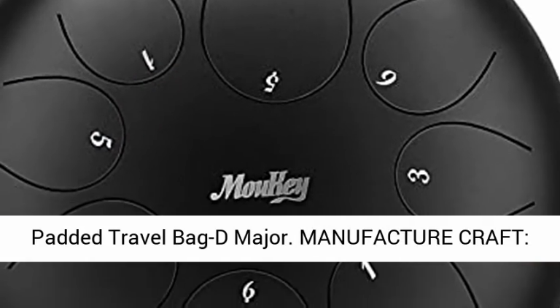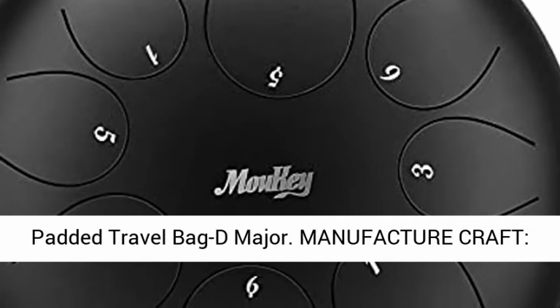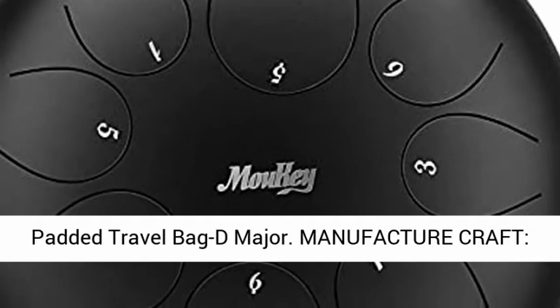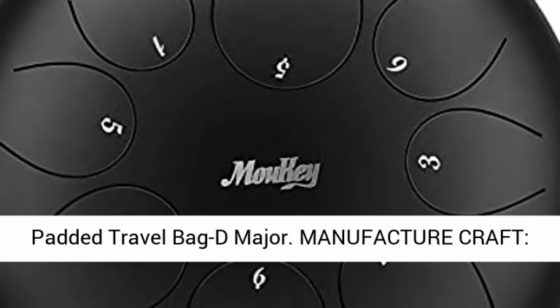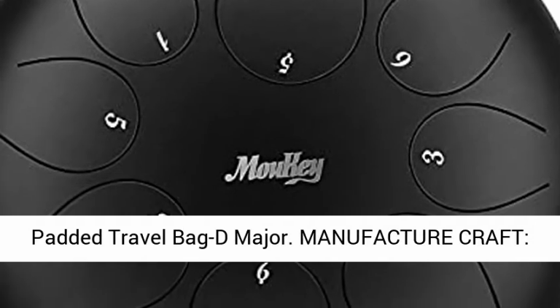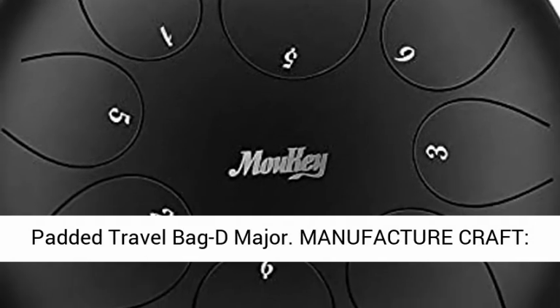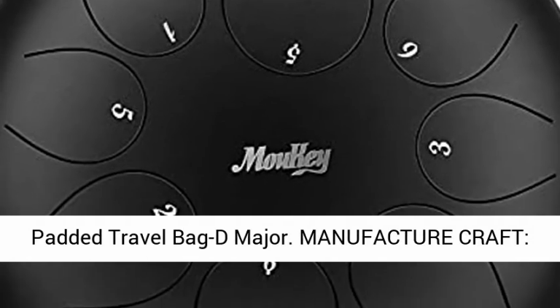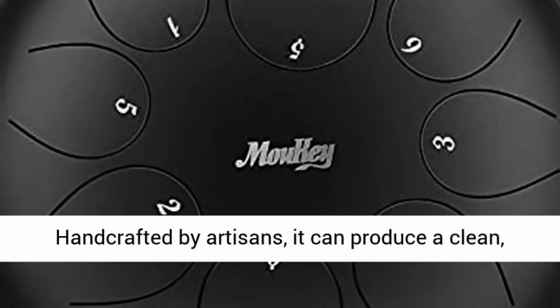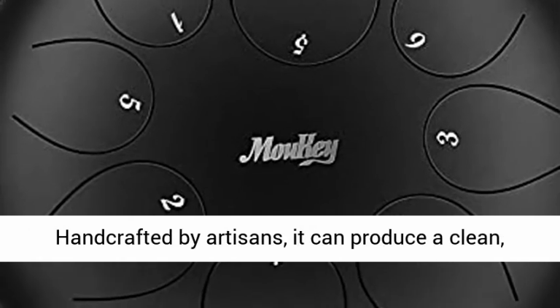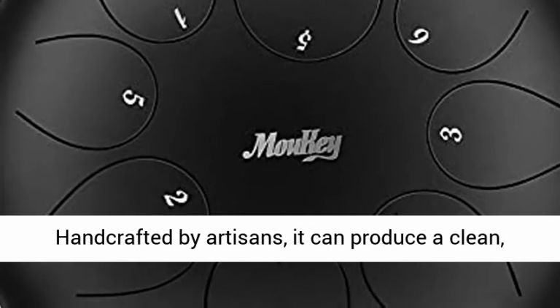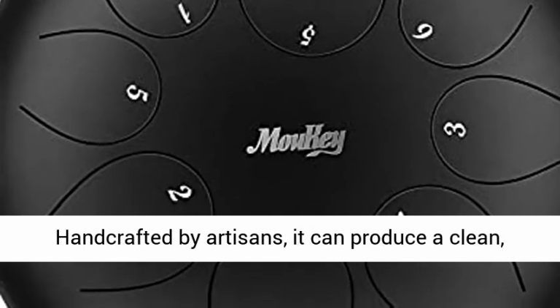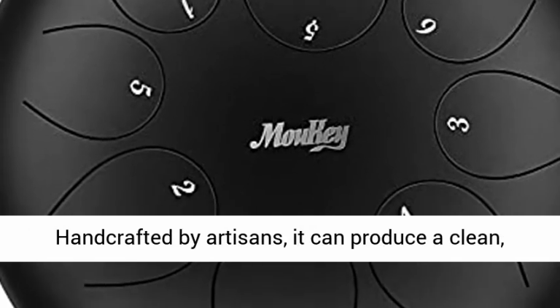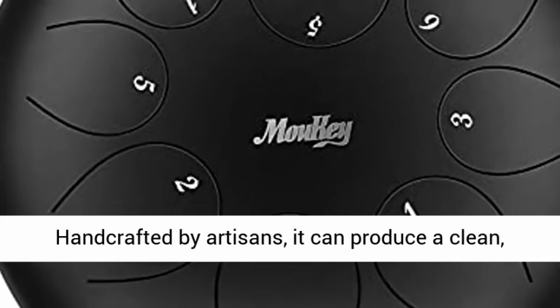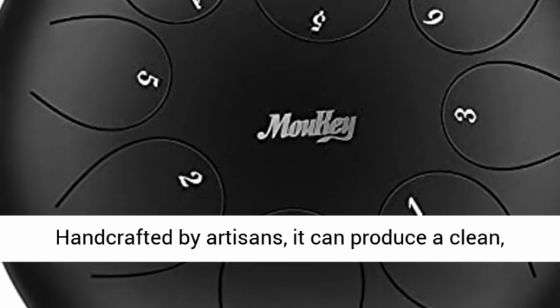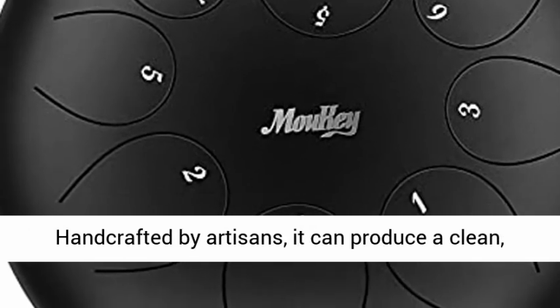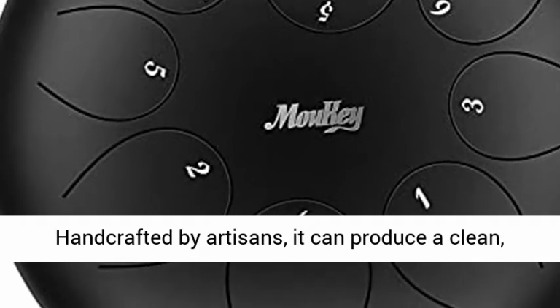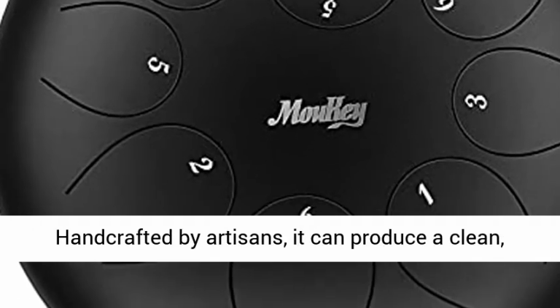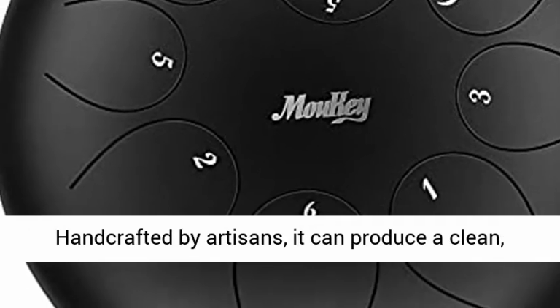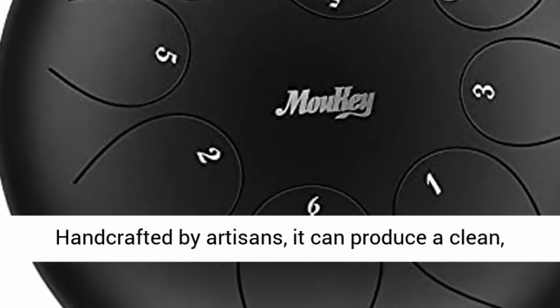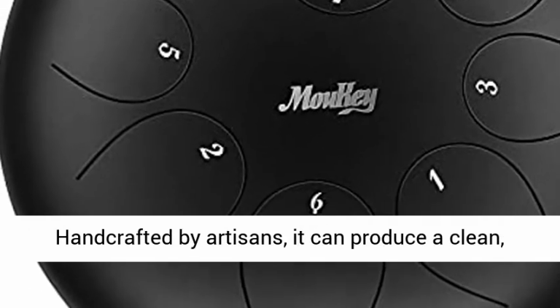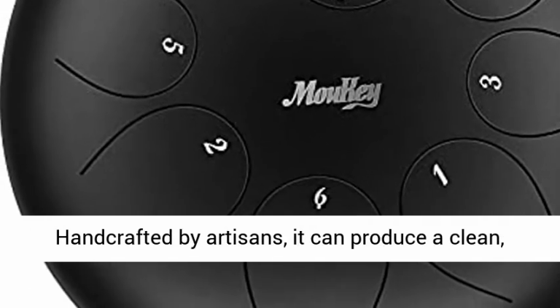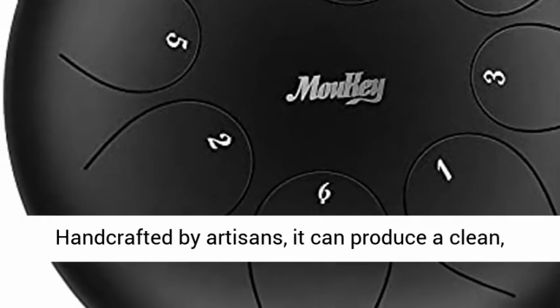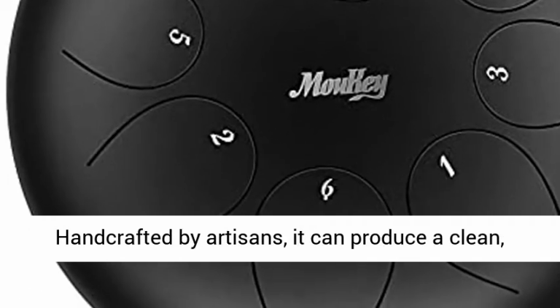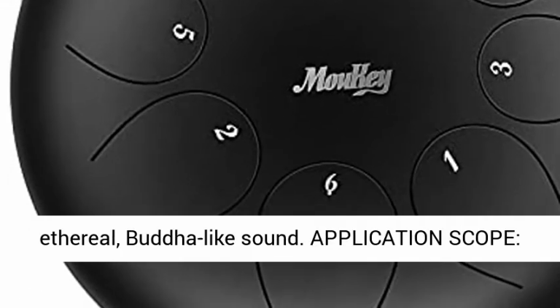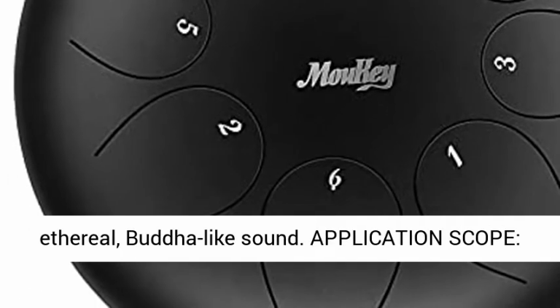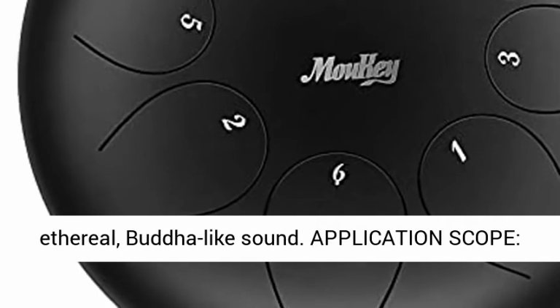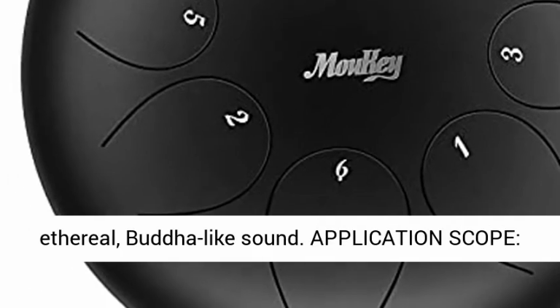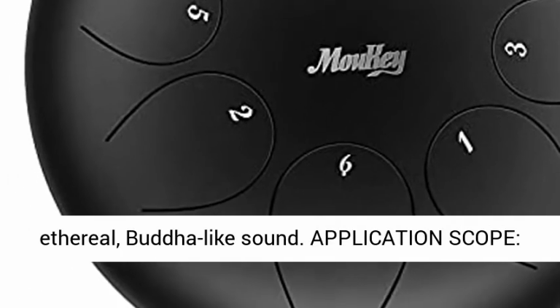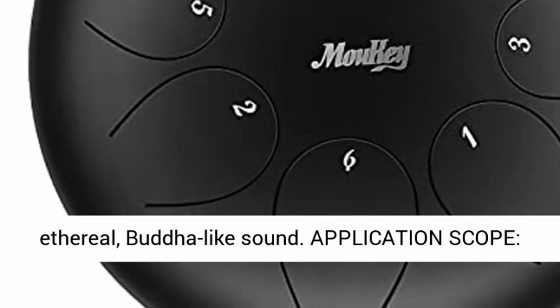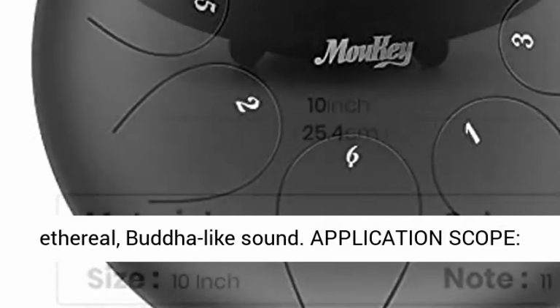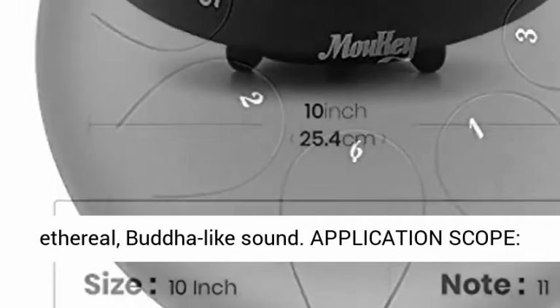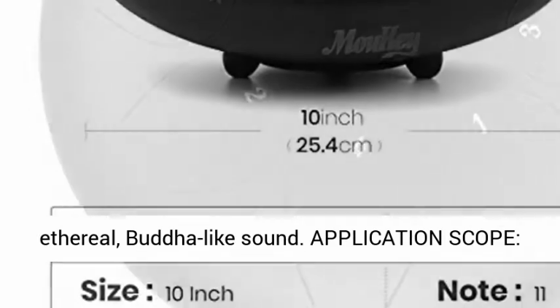Manufacture Craft: handcrafted by artisans, it can produce a clean, ethereal, Buddha-like sound.